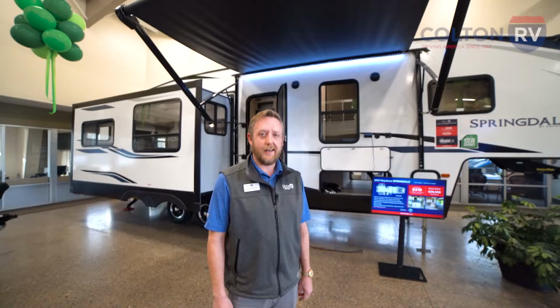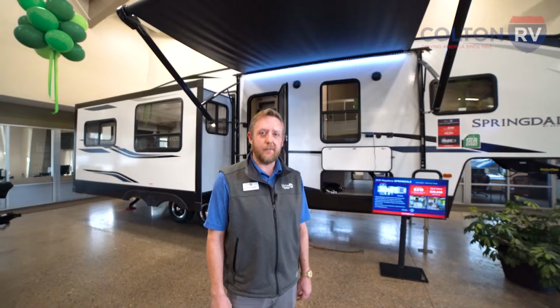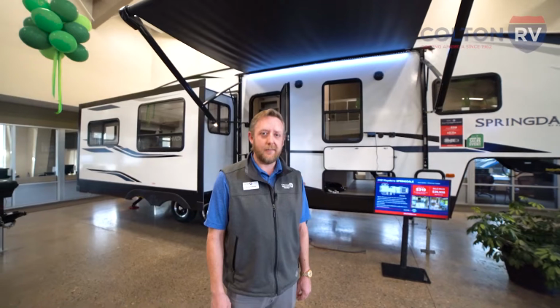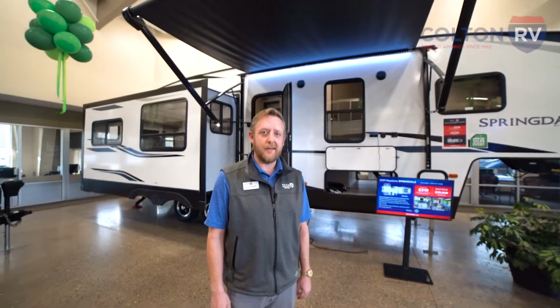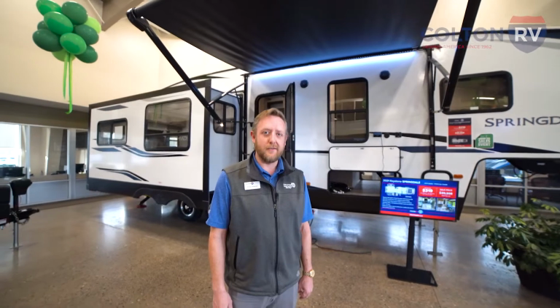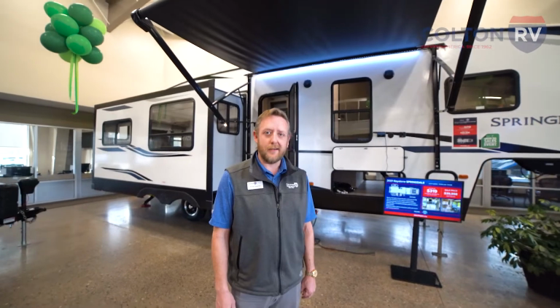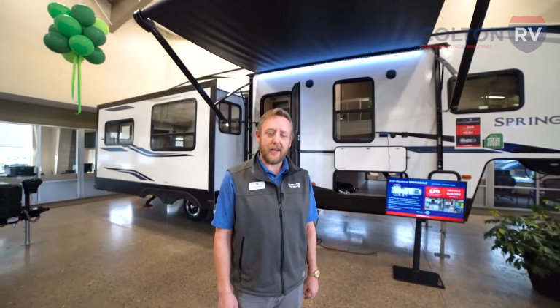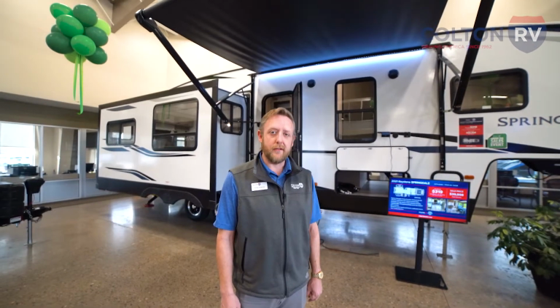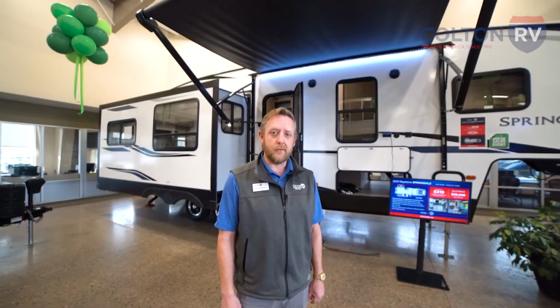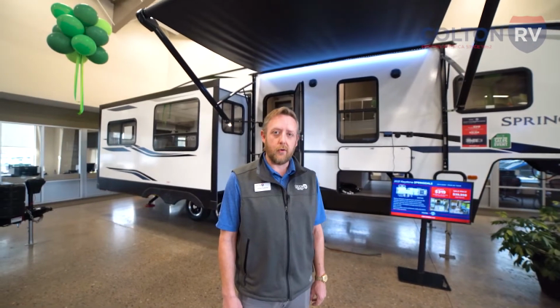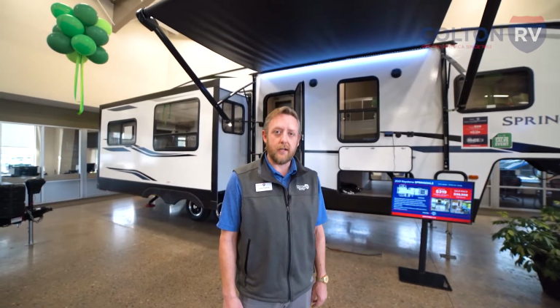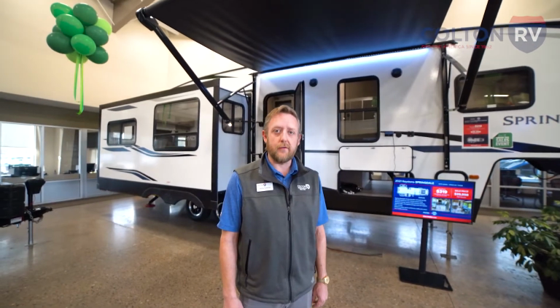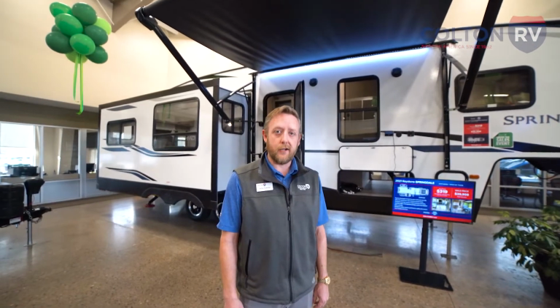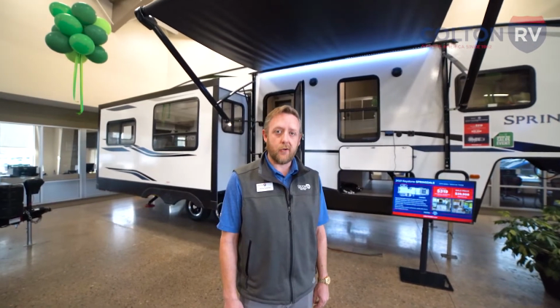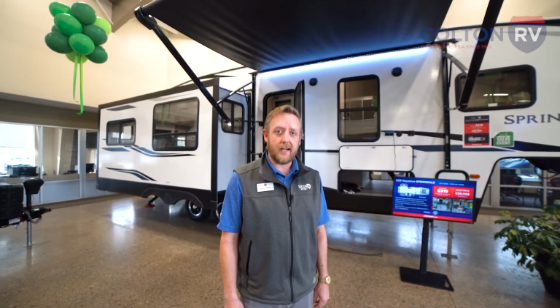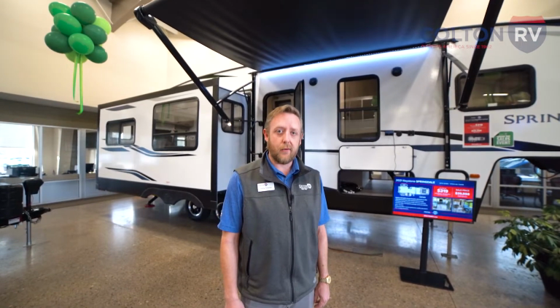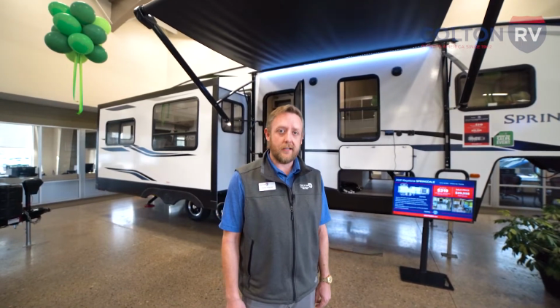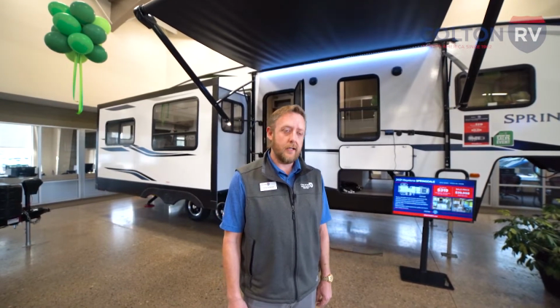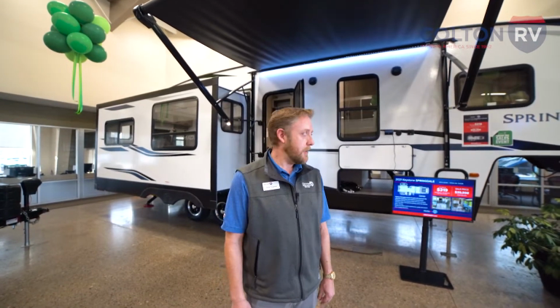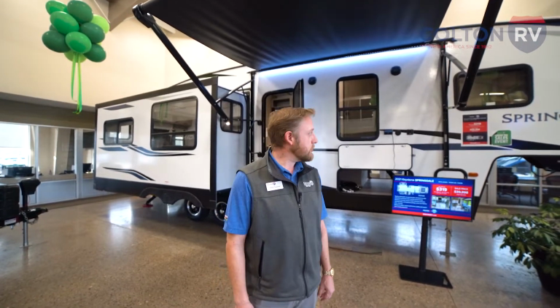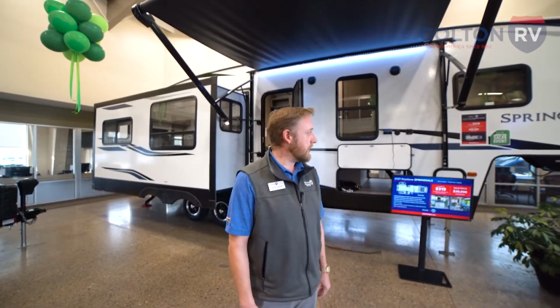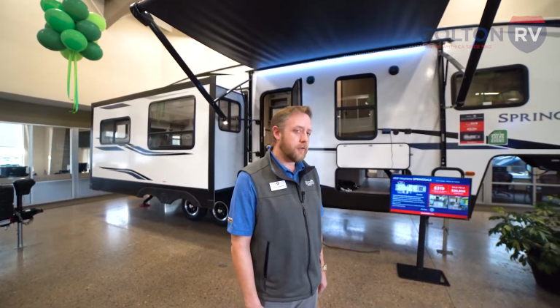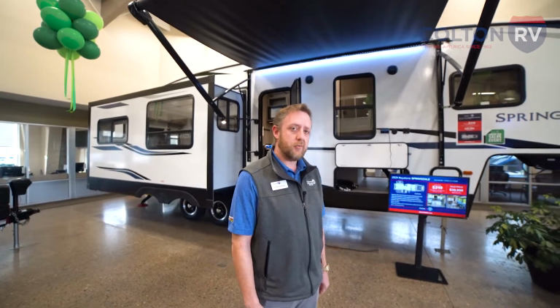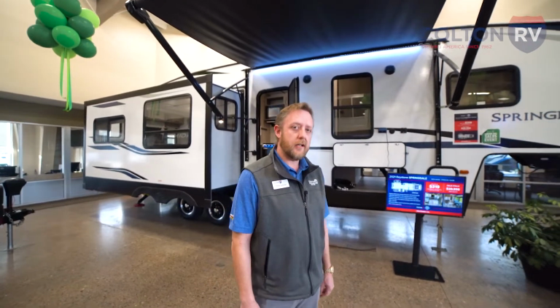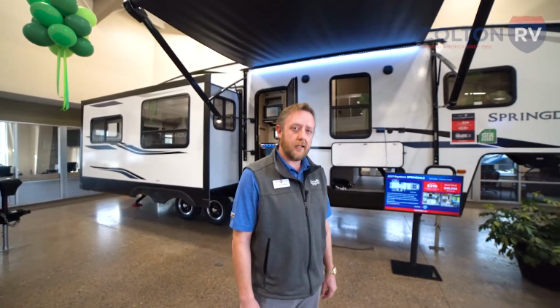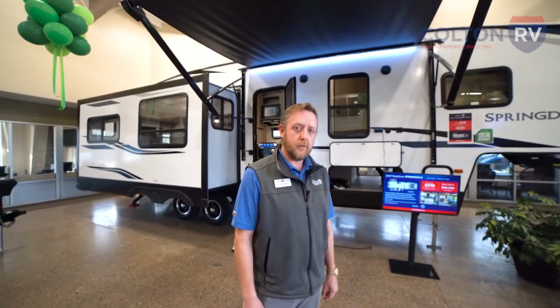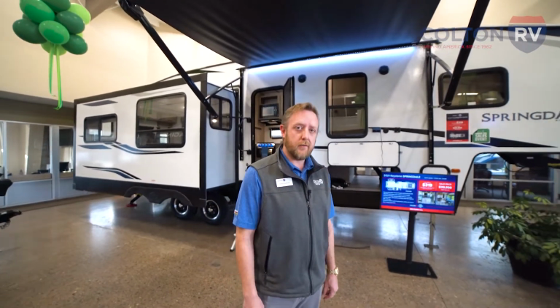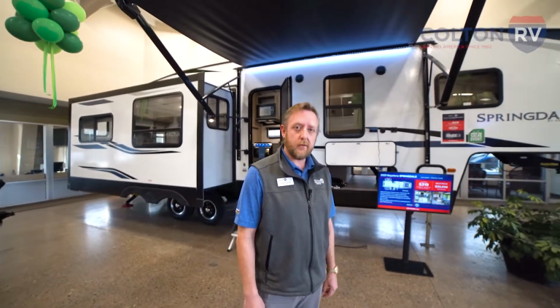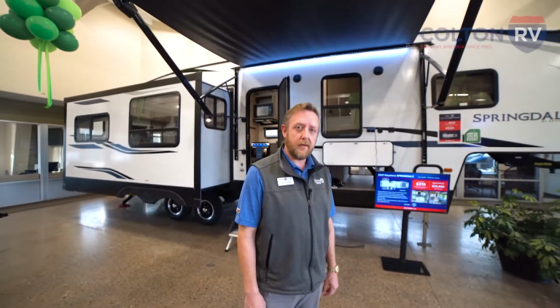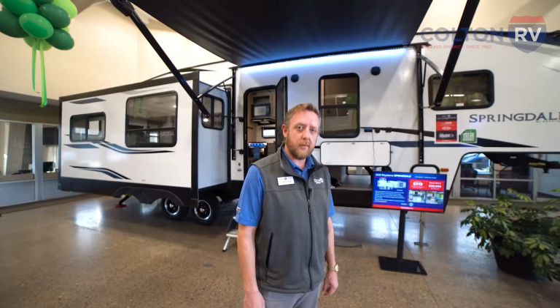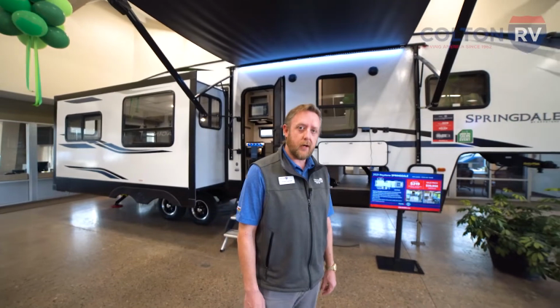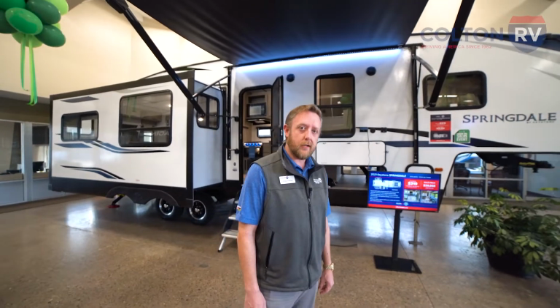Hi everybody, my name is Phil. I'm an outfitter with Colton RV here in North Tonawanda. Let's check out the Springdale 253 FWRE.